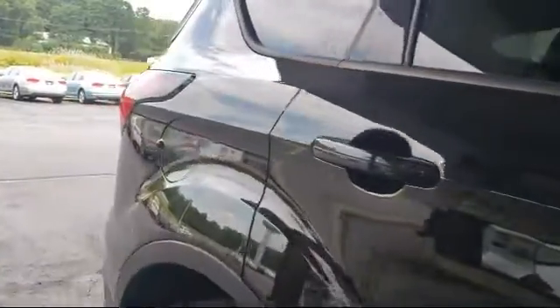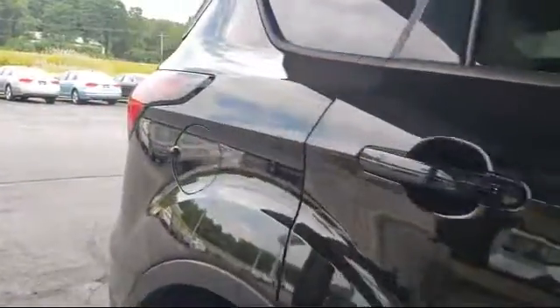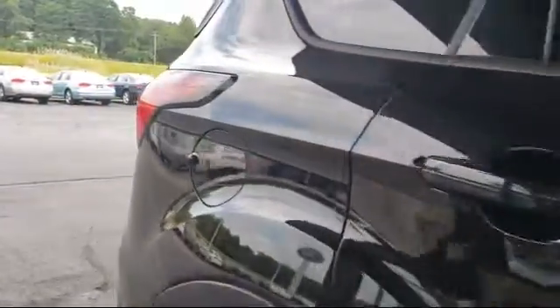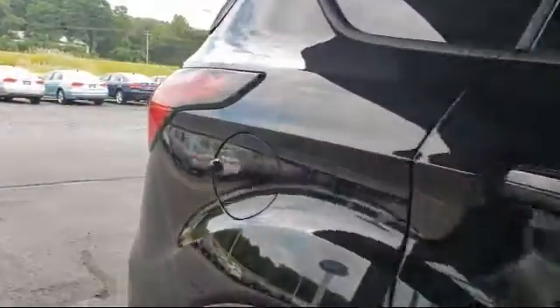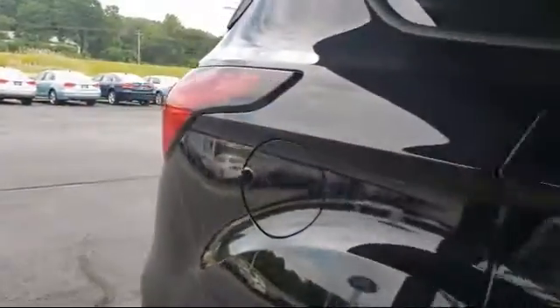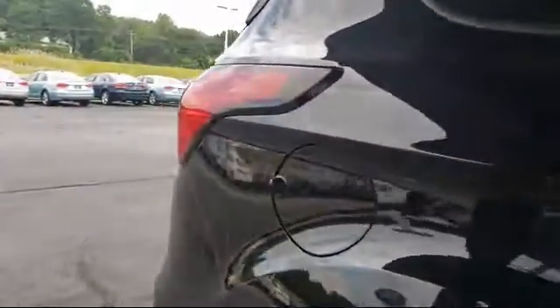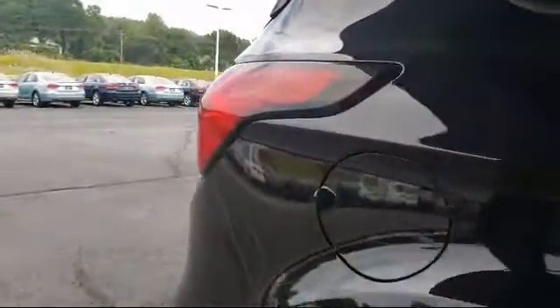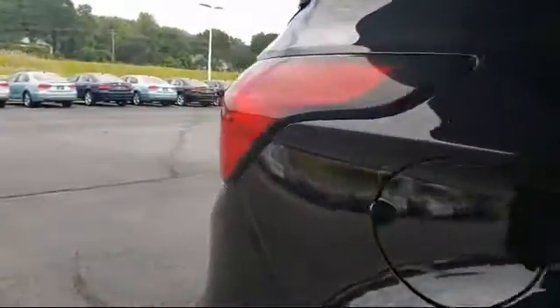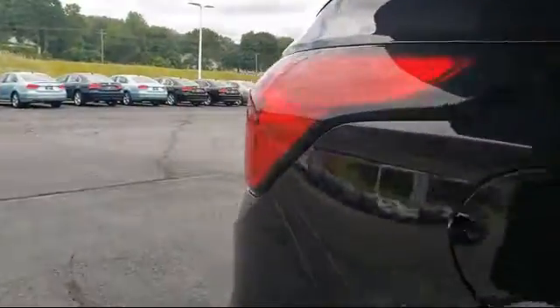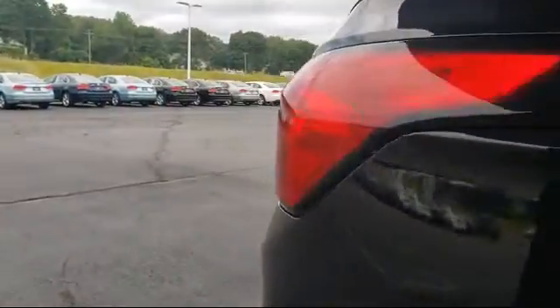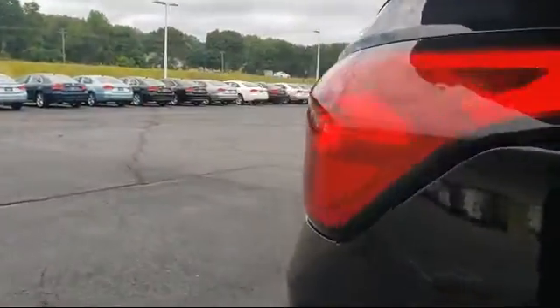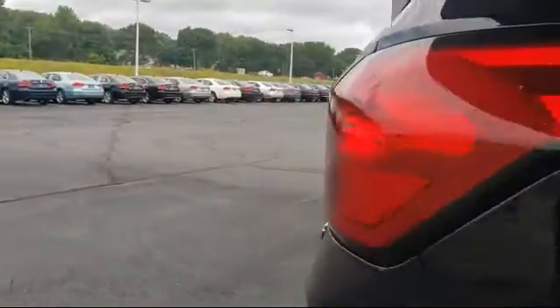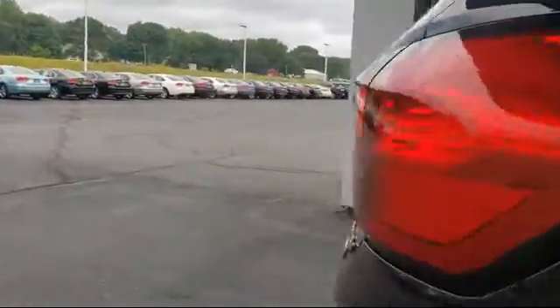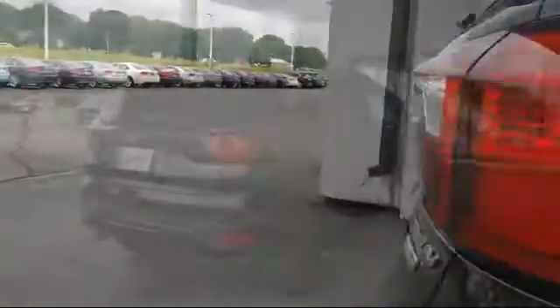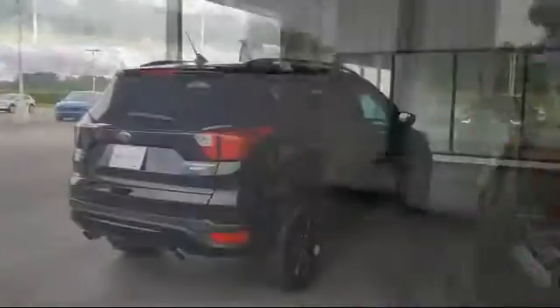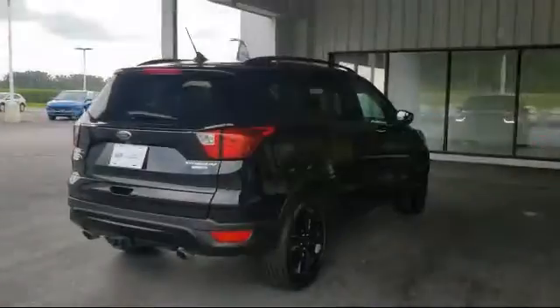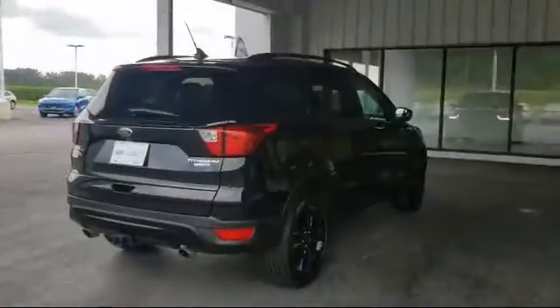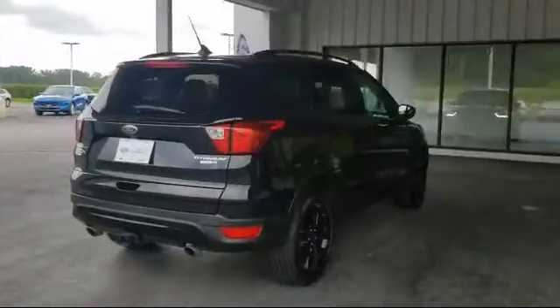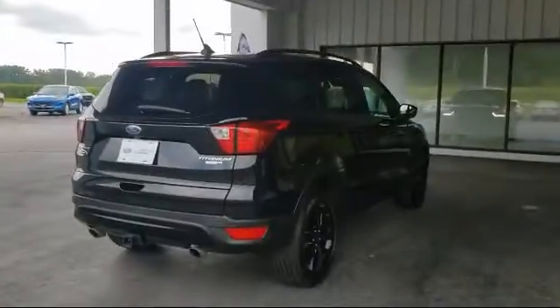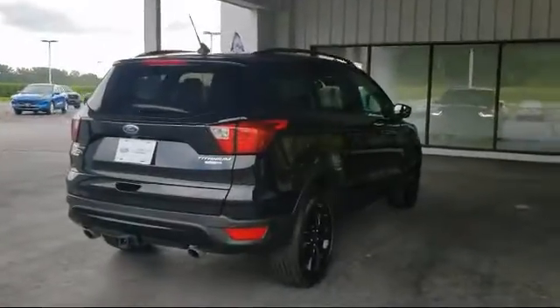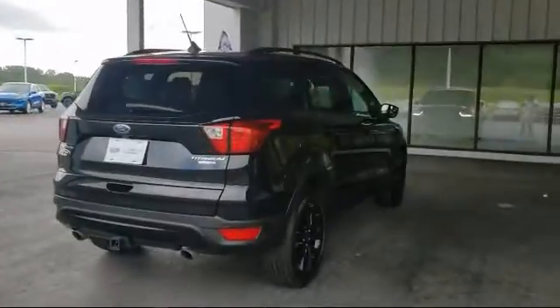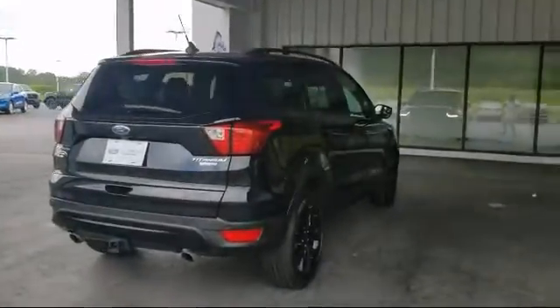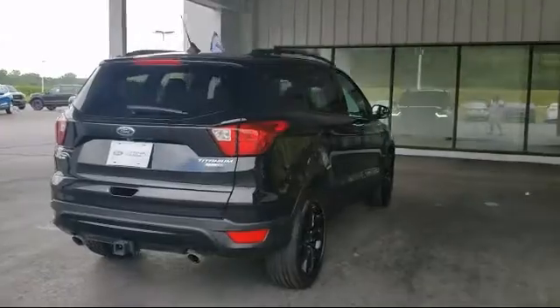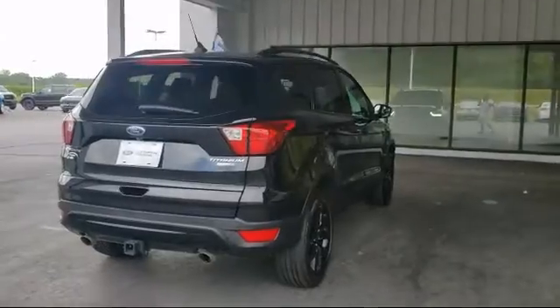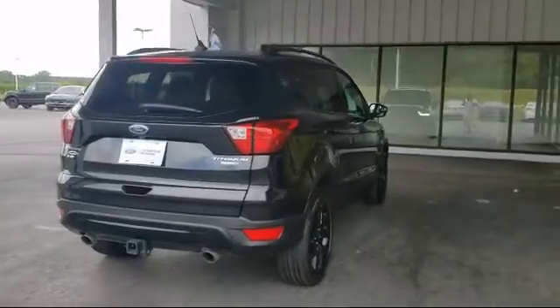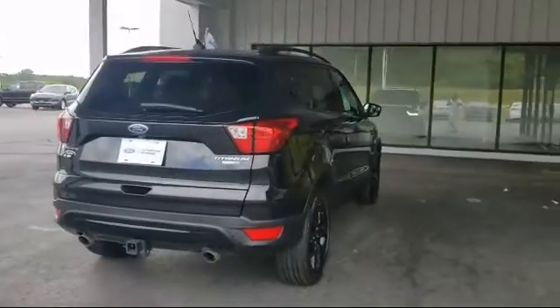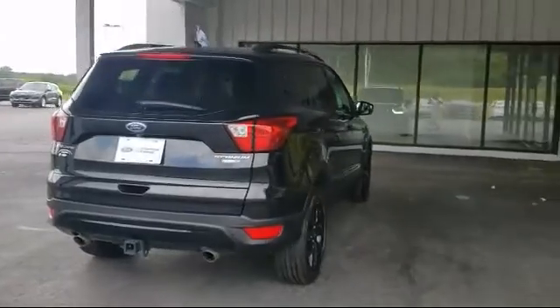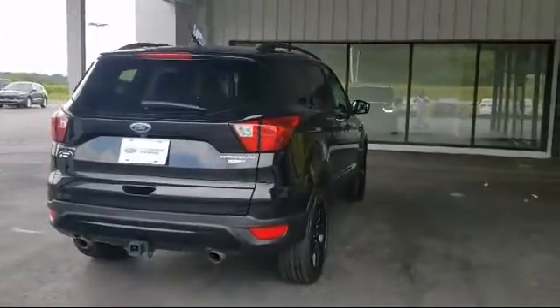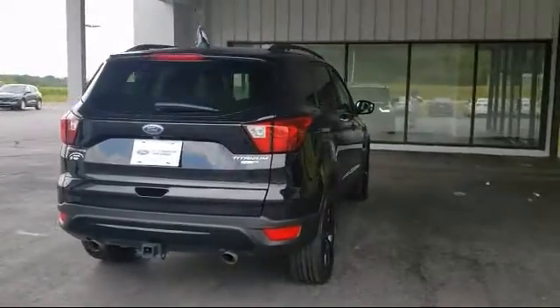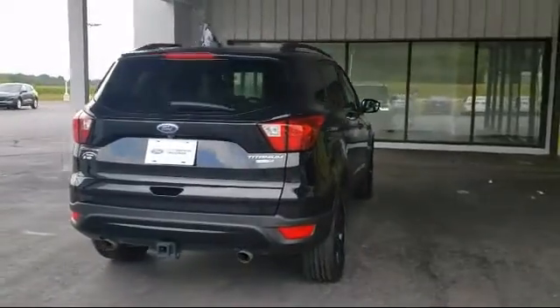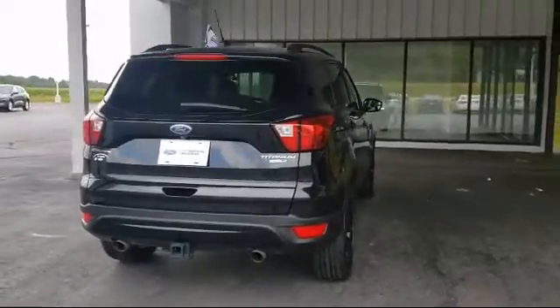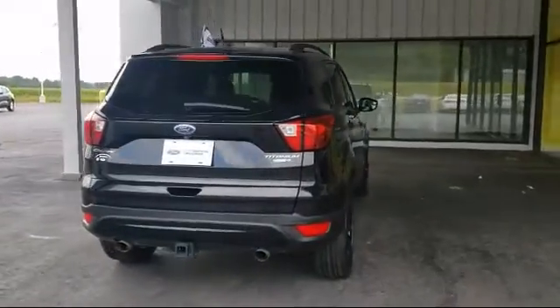Alloy Wheels, Keyless Entry, Roof Rack, Heated Front Seats, and has less than 10,000 miles on the odometer.